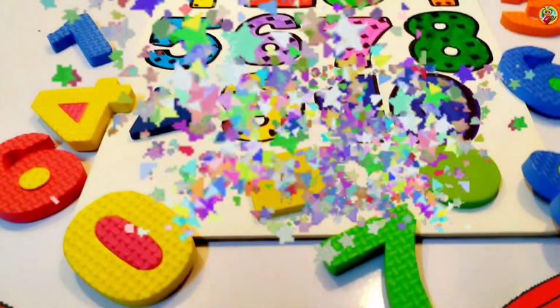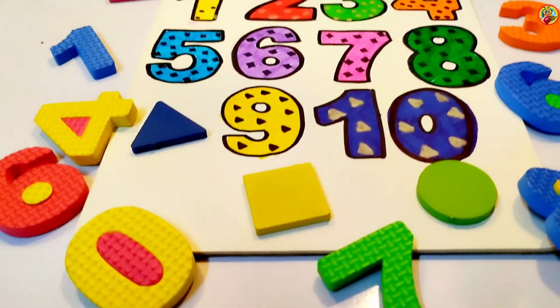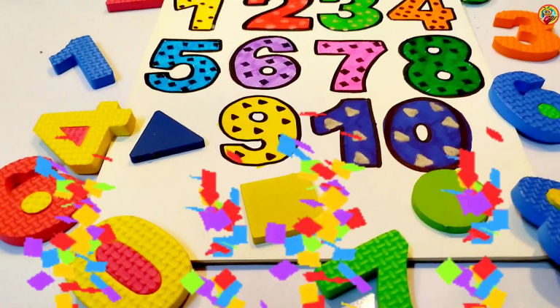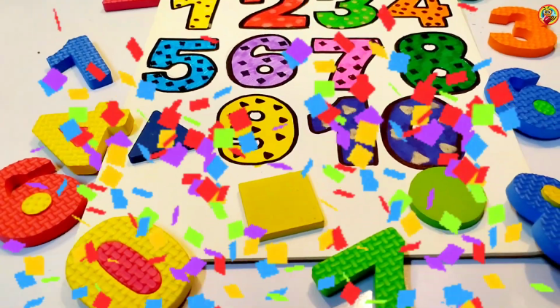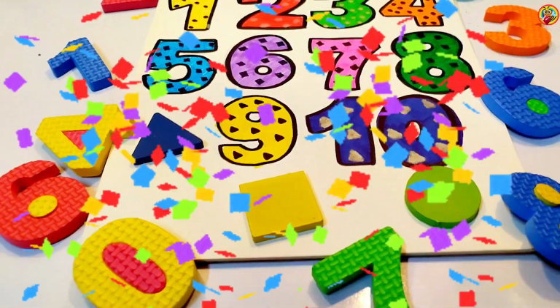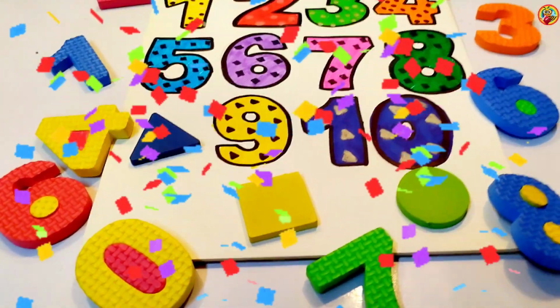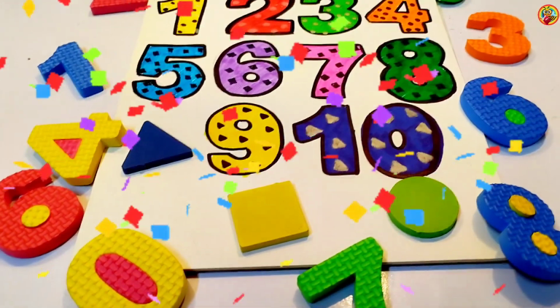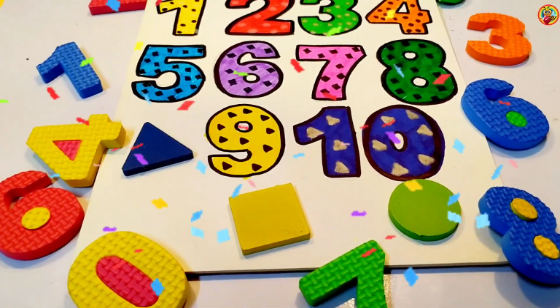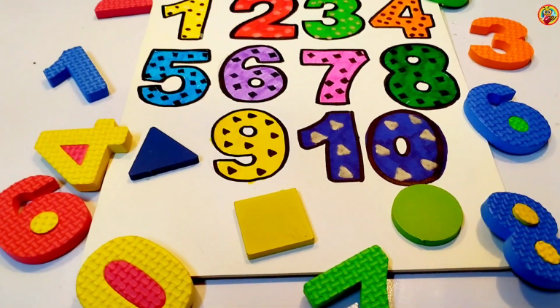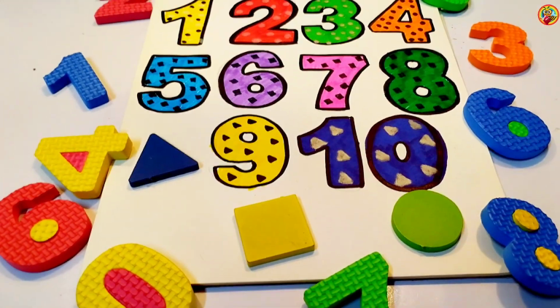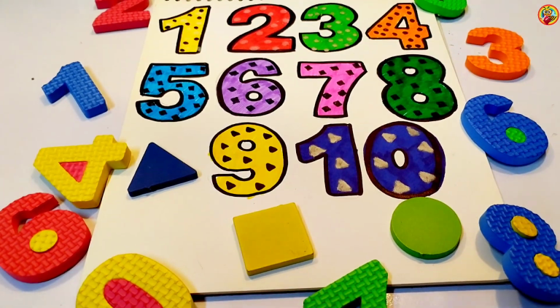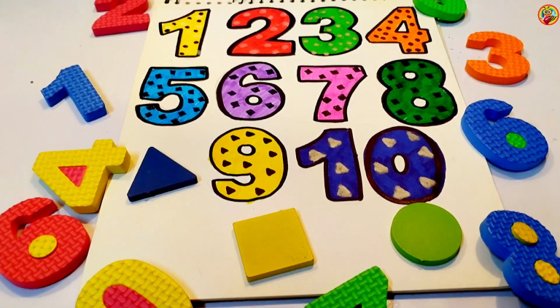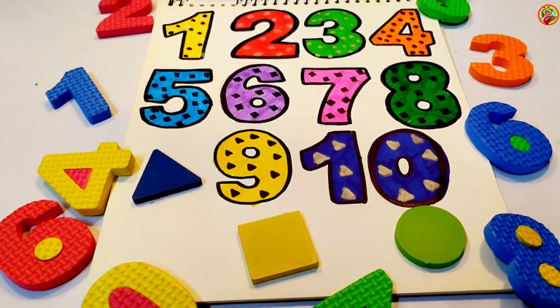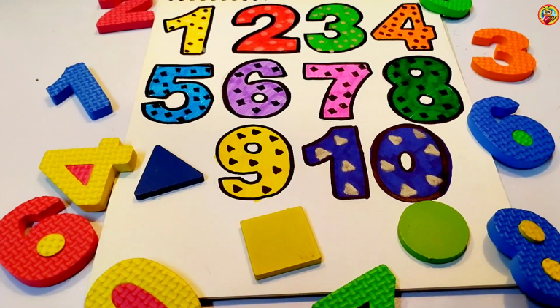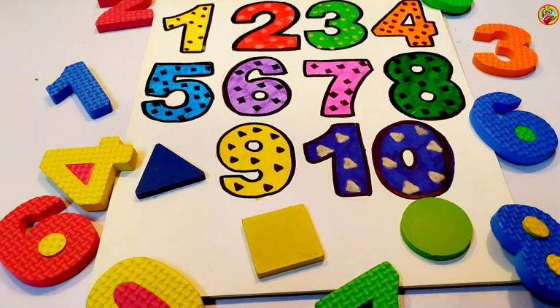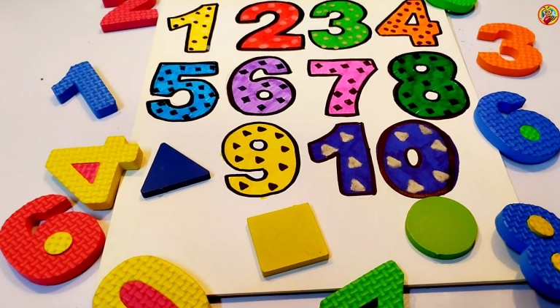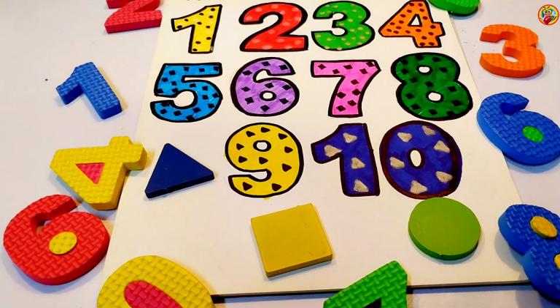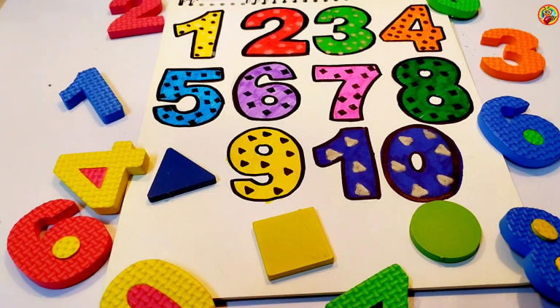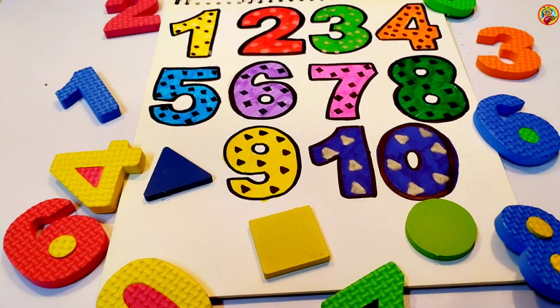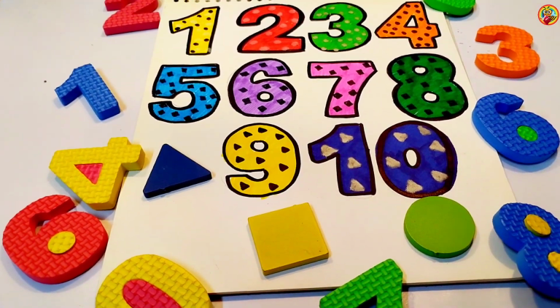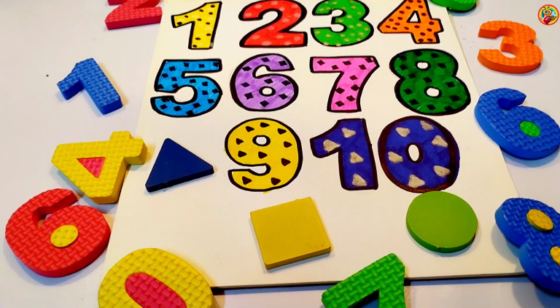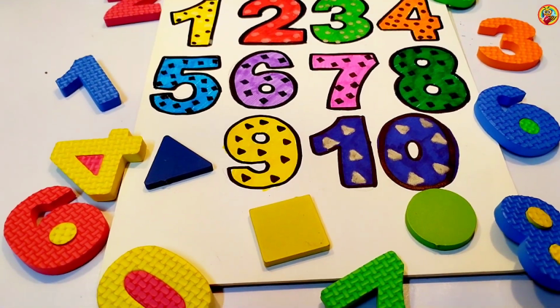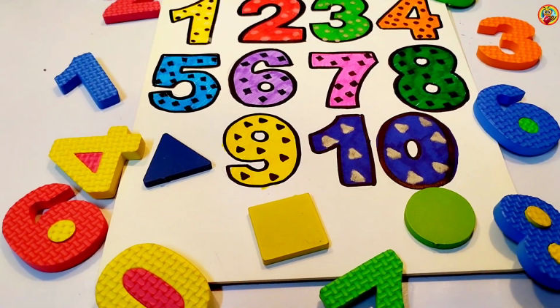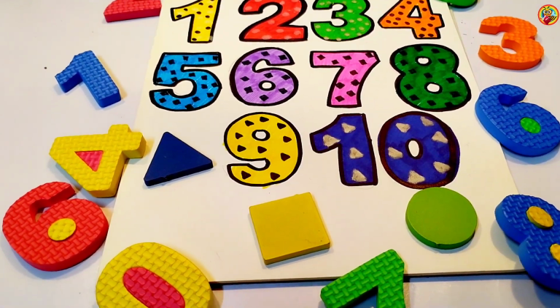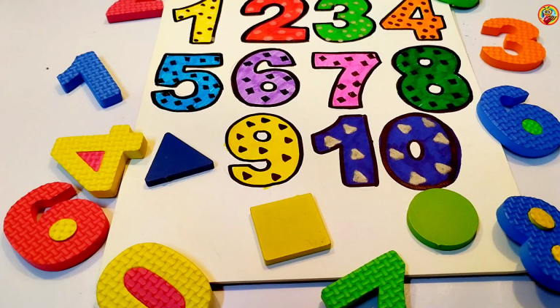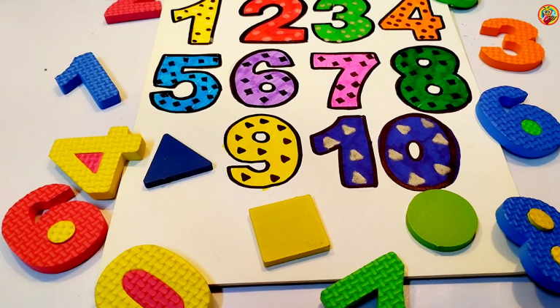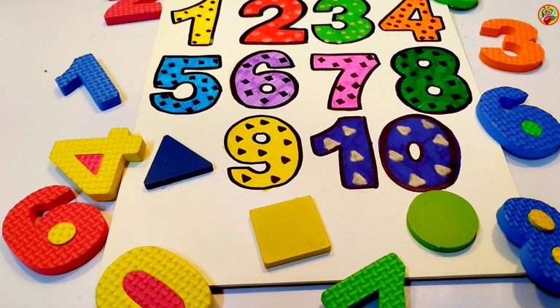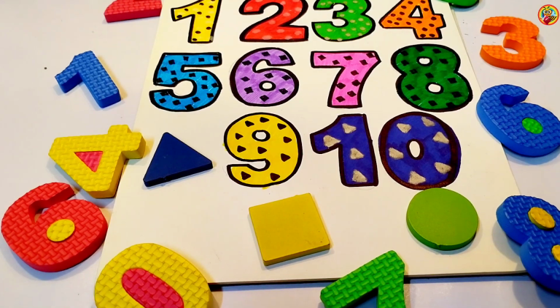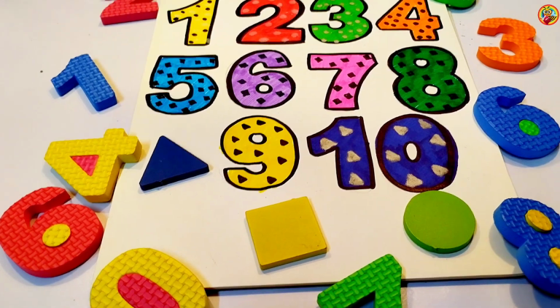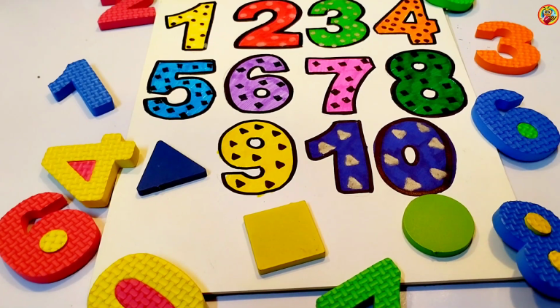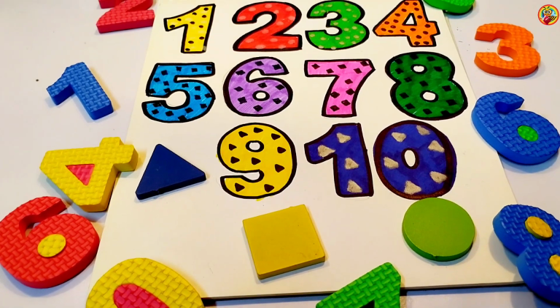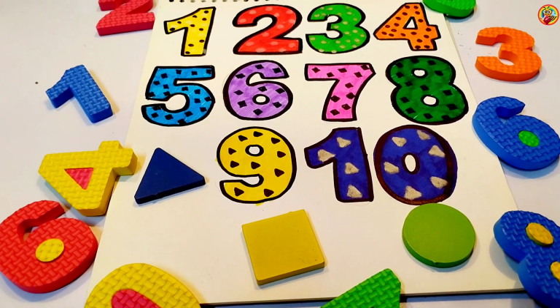Hey kiddos, today we are going to learn numbers, shapes and colors.